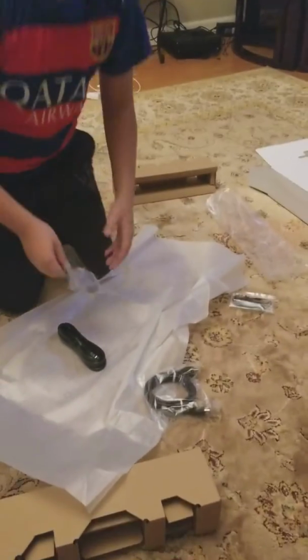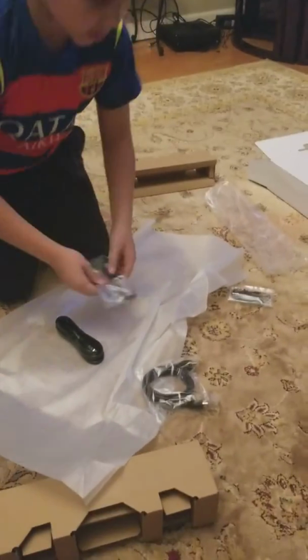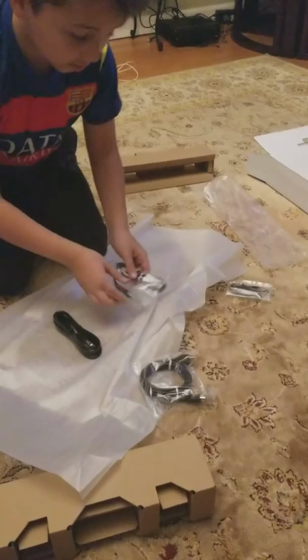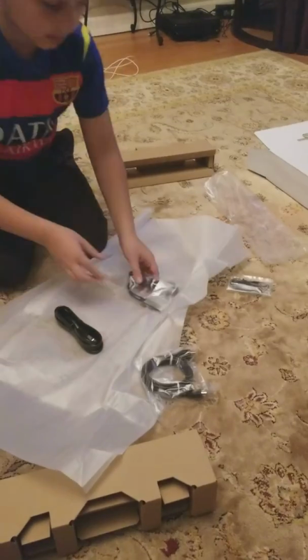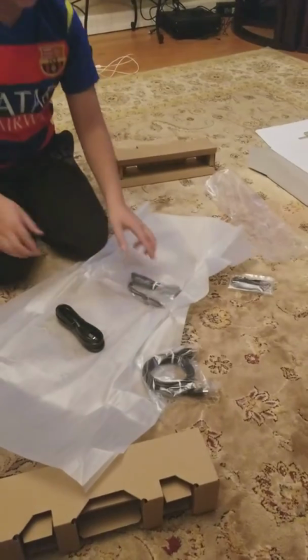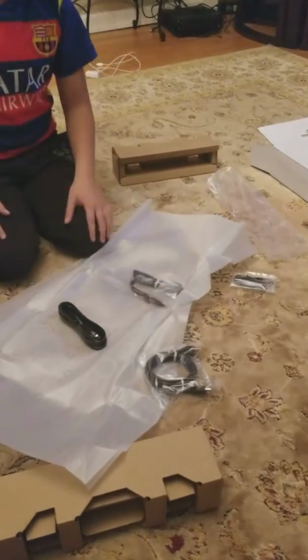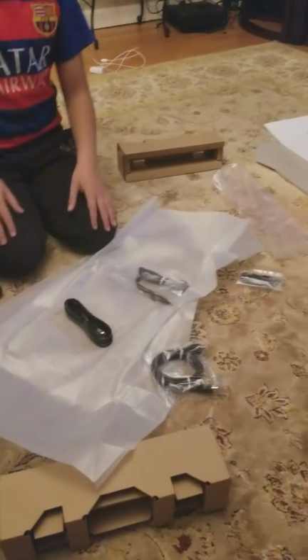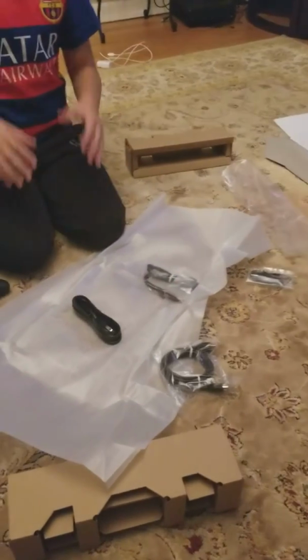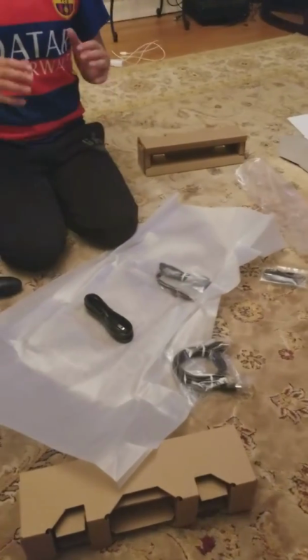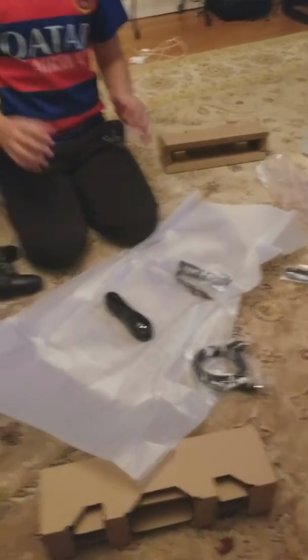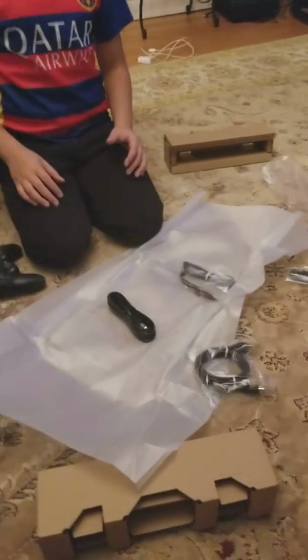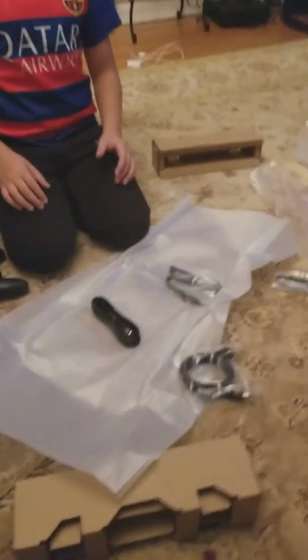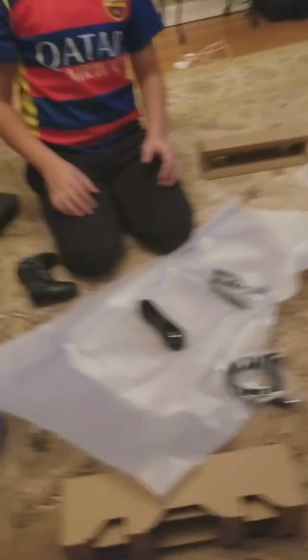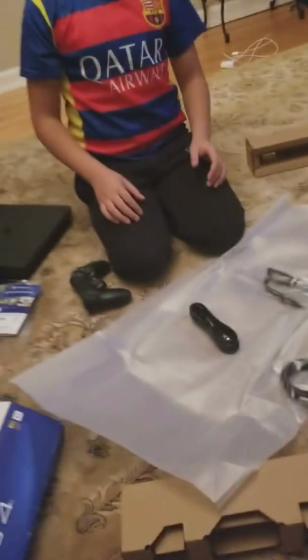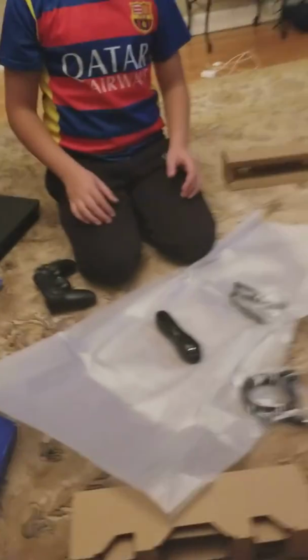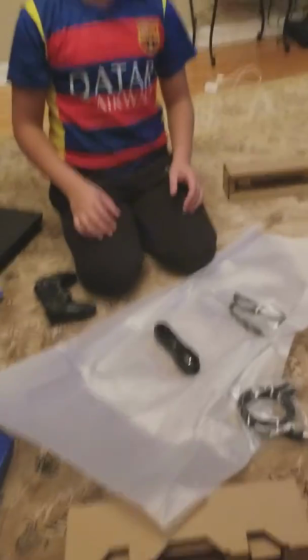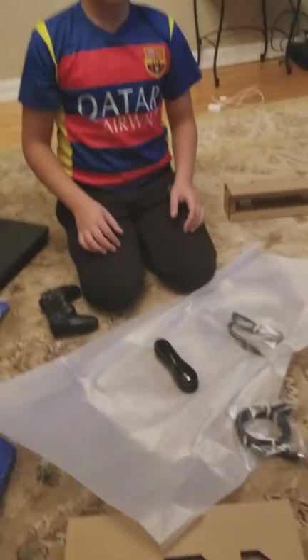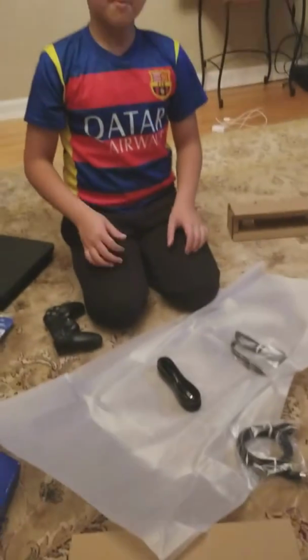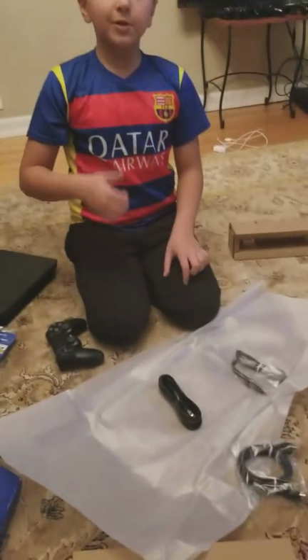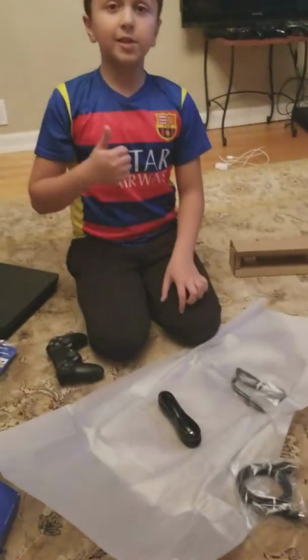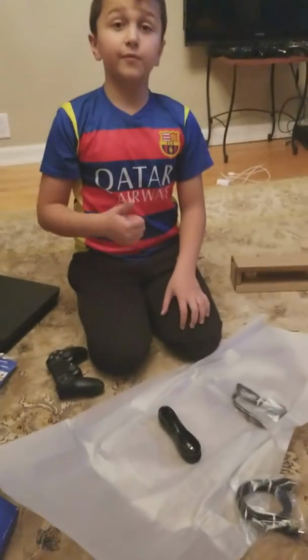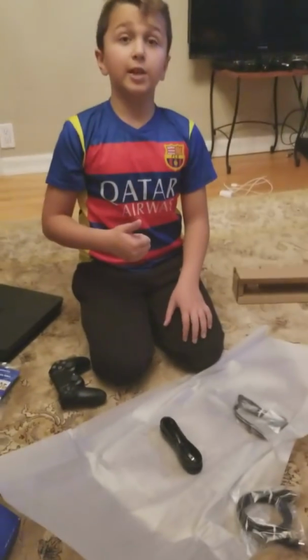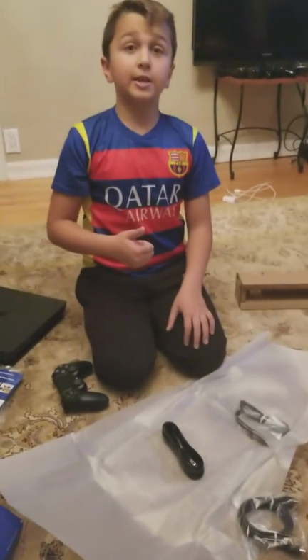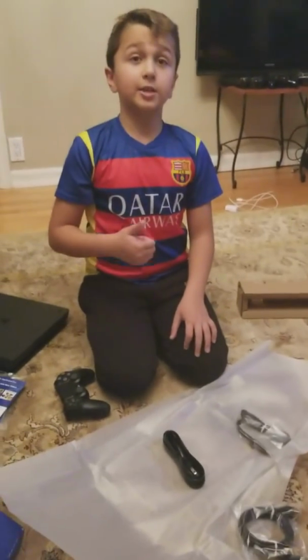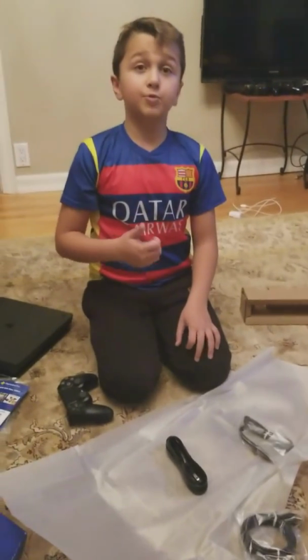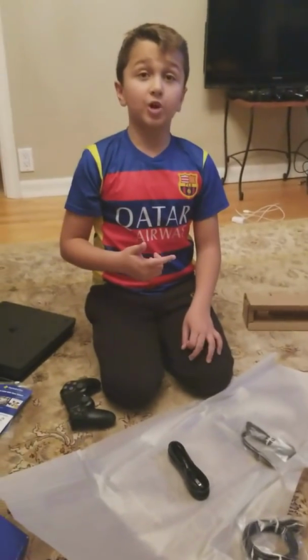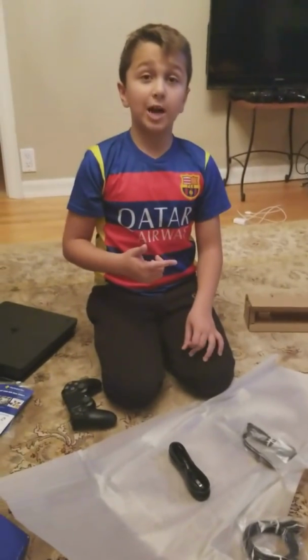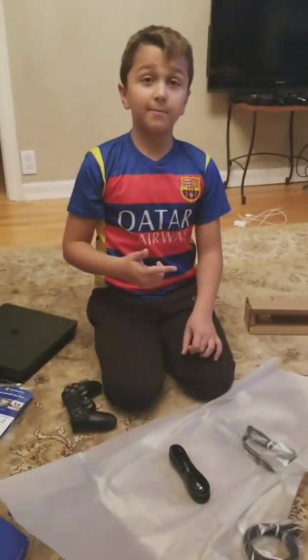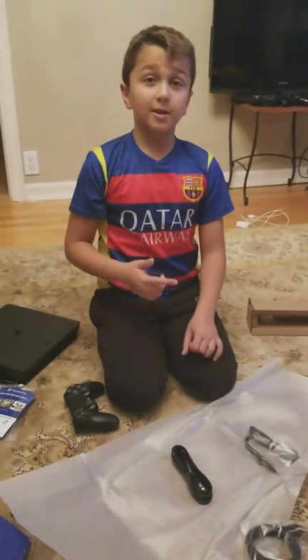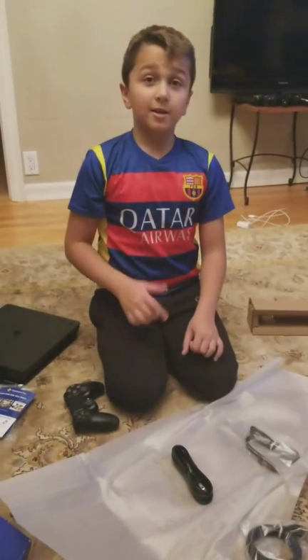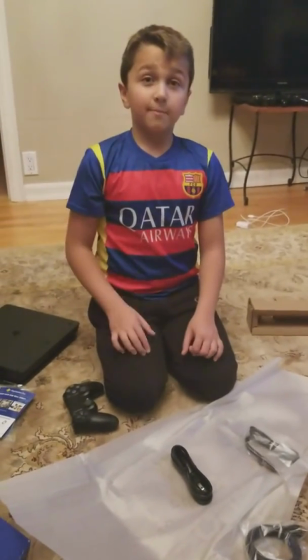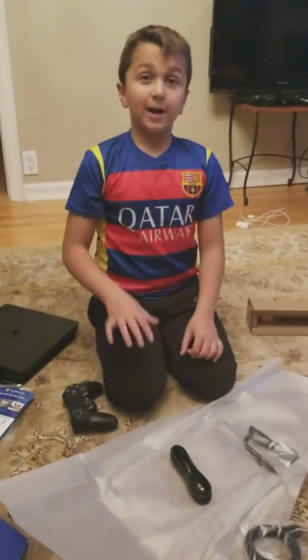So yeah guys, I hope you guys enjoyed this video. Please leave a like and subscribe. Bye!